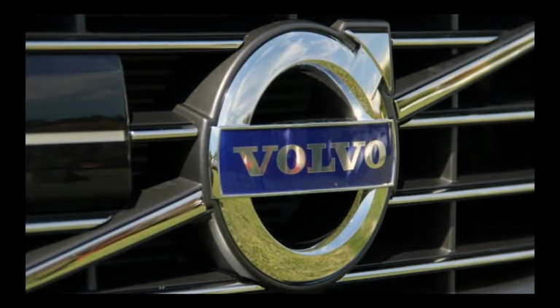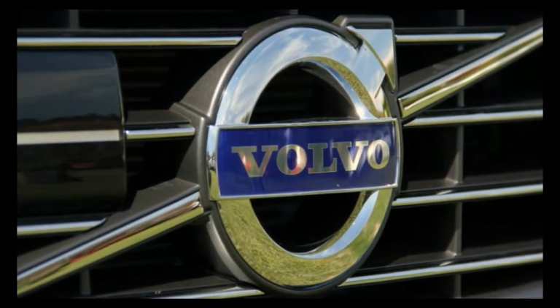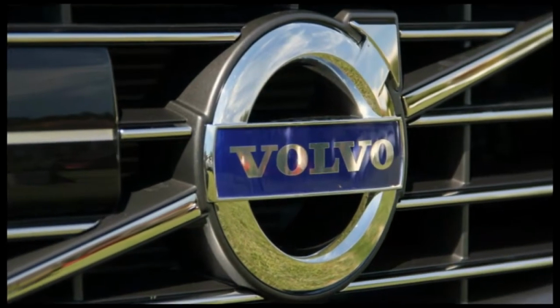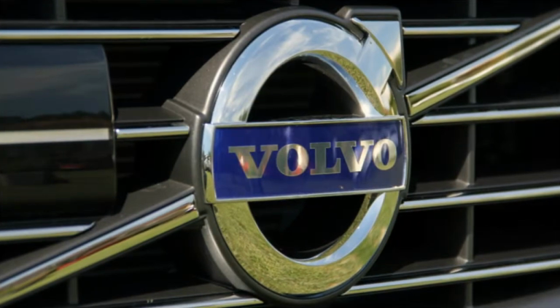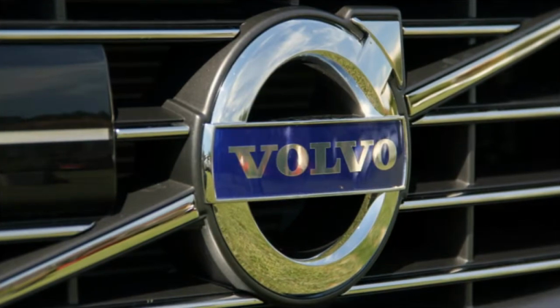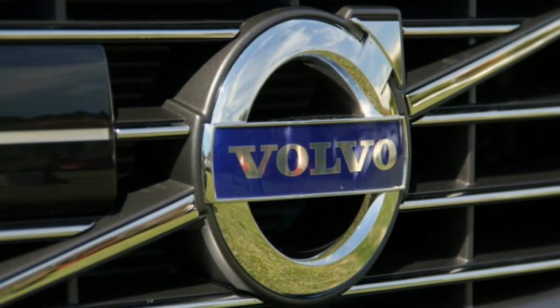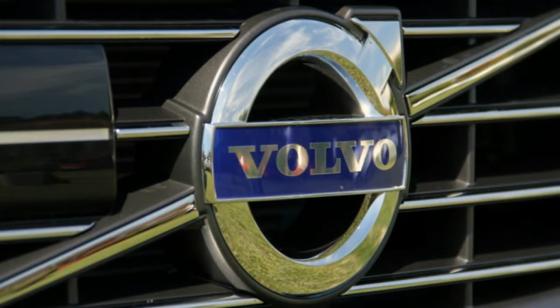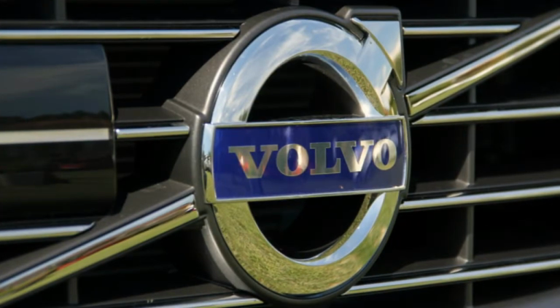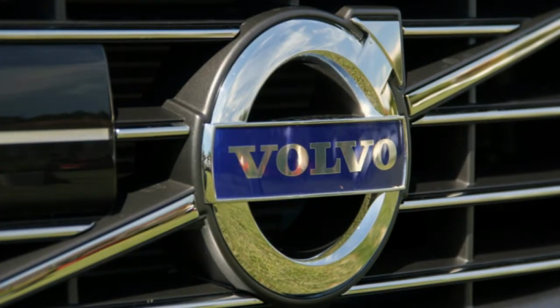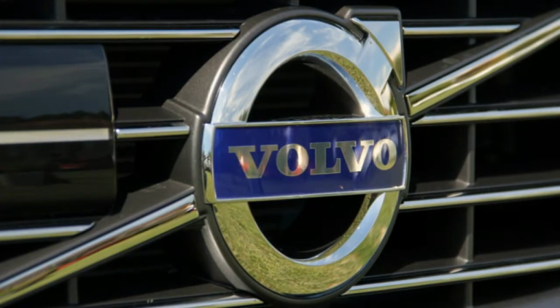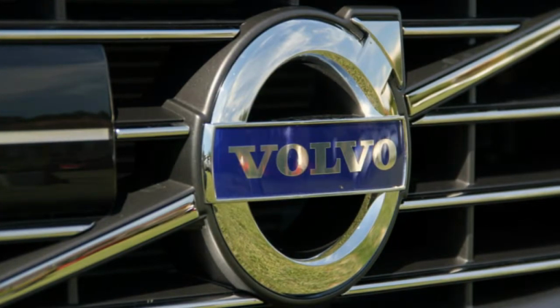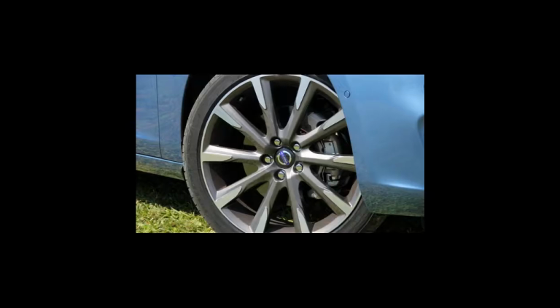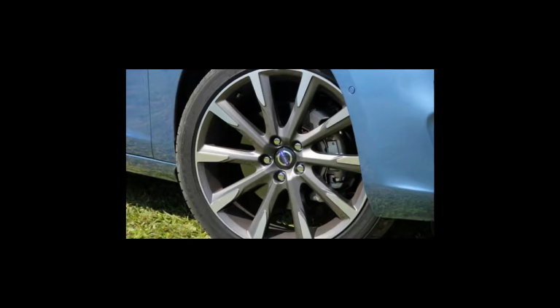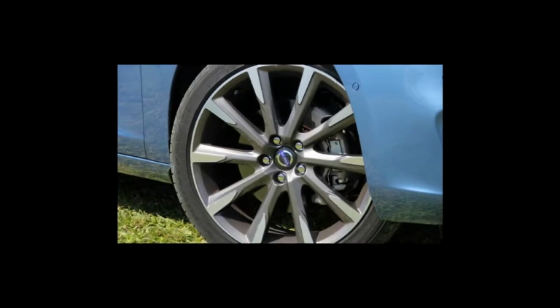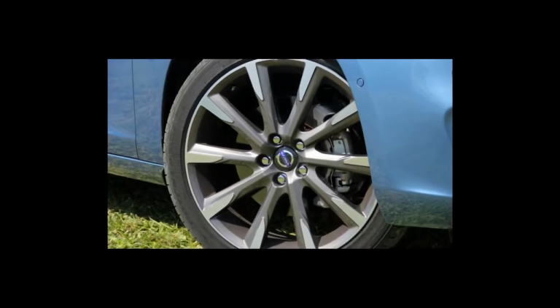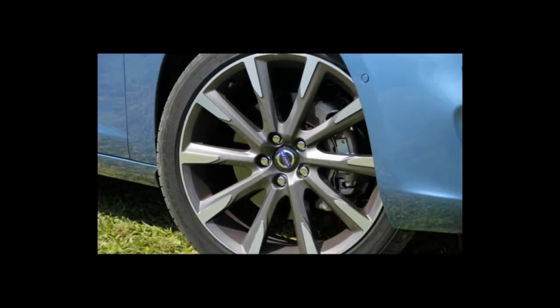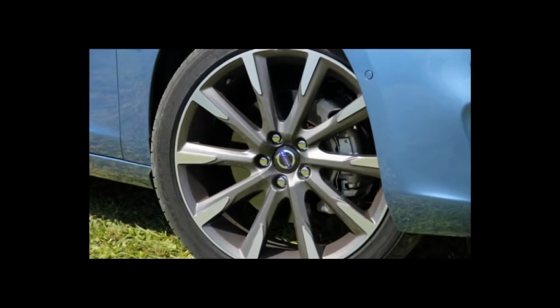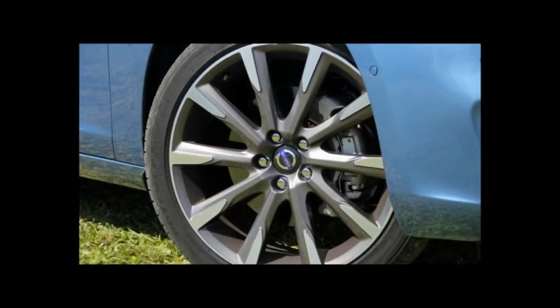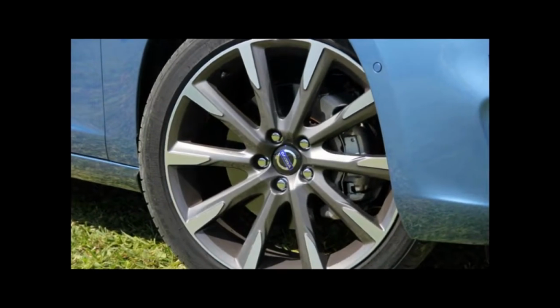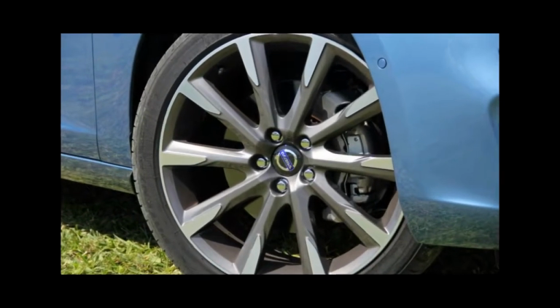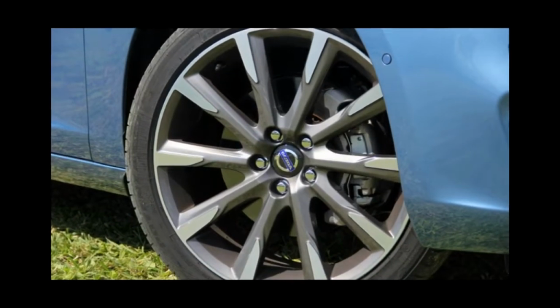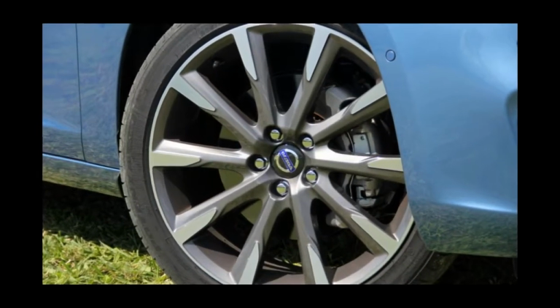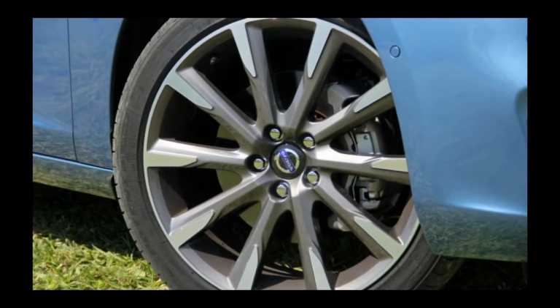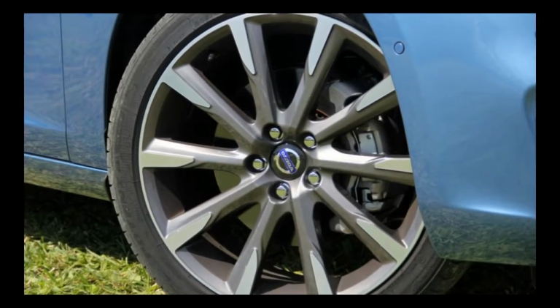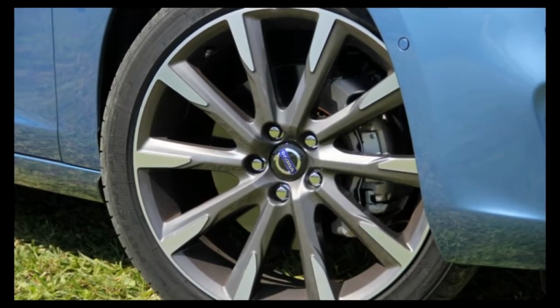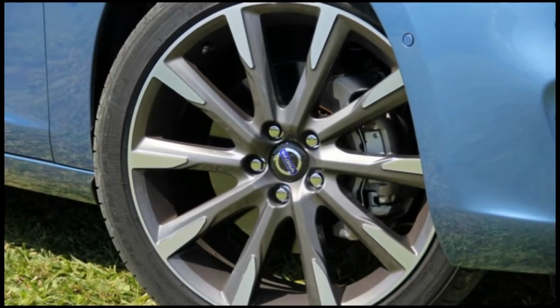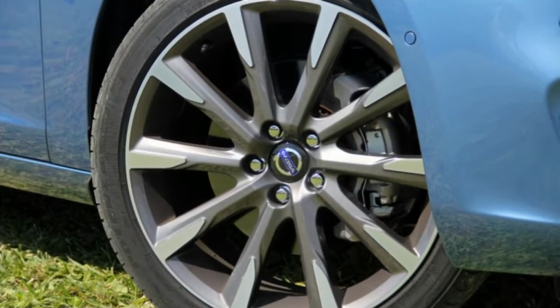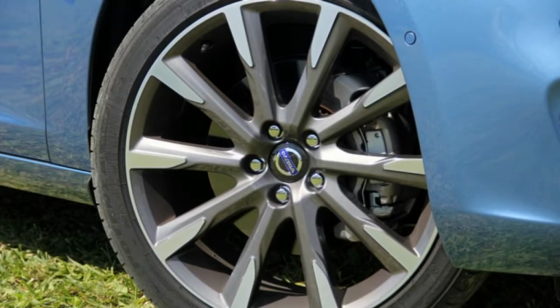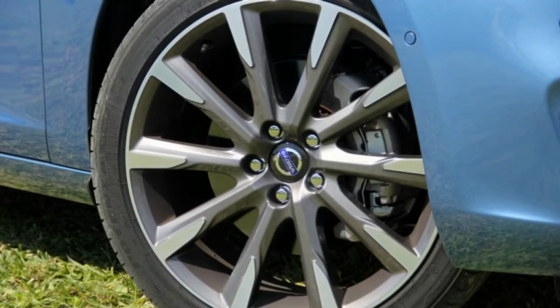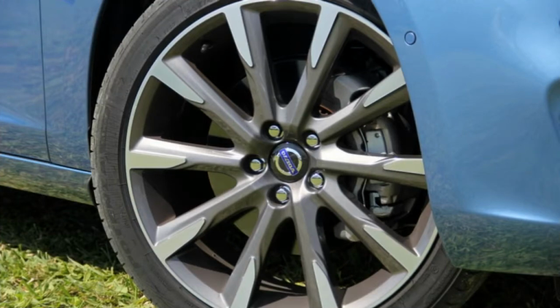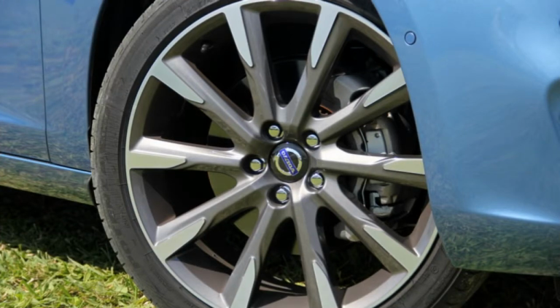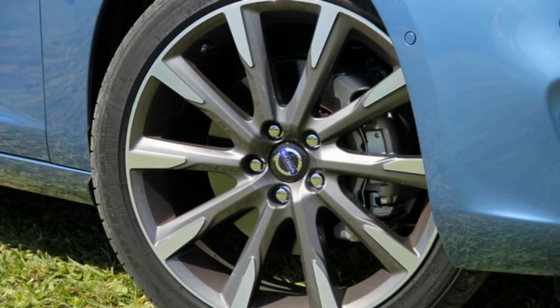The high-performance V60 Polestar with 362 horsepower is for those few who want plenty of pace with their space. What's new for 2018? Nothing other than a slight restructuring of trim levels — the base T5 trim has been replaced by the T5 Dynamic at the bottom level.